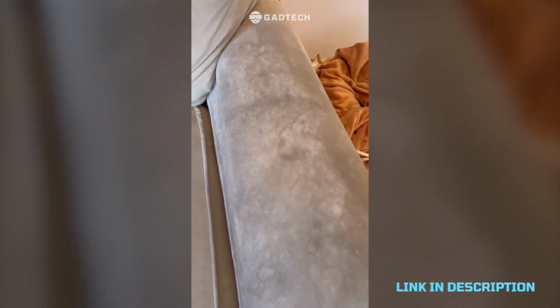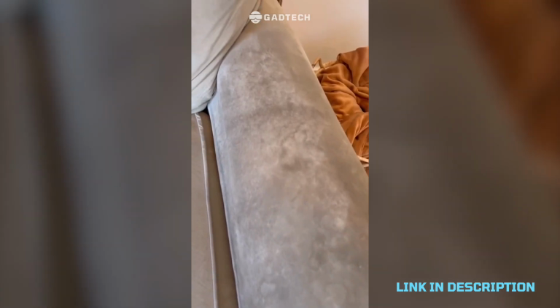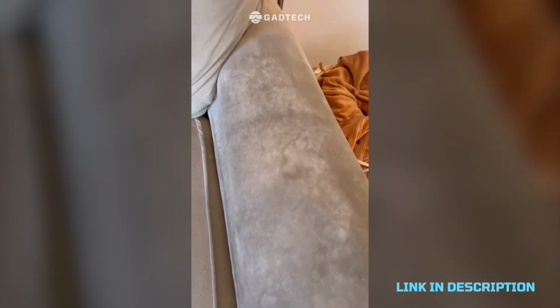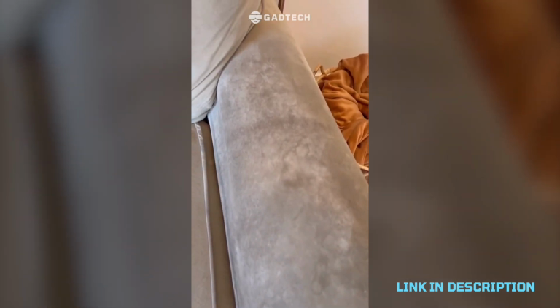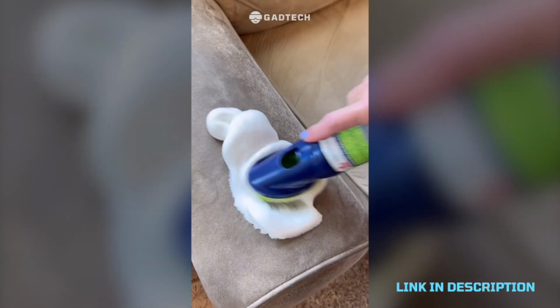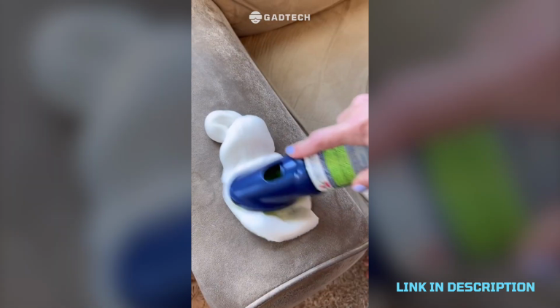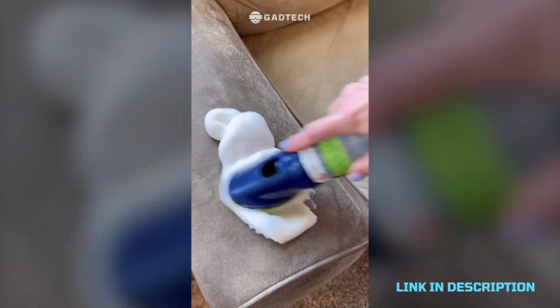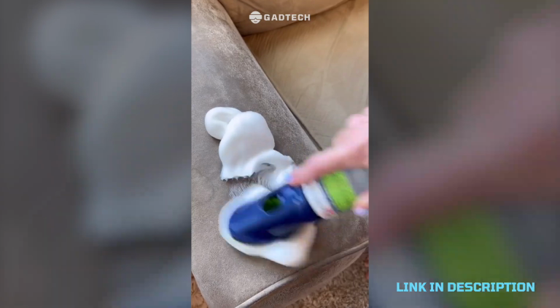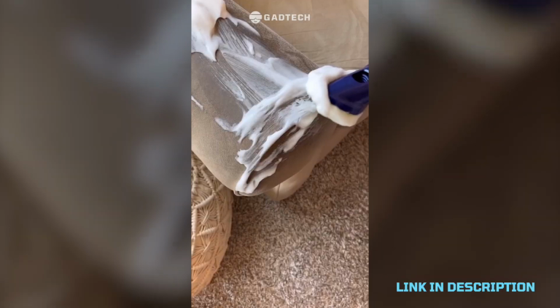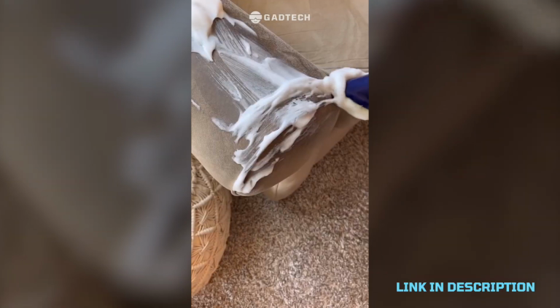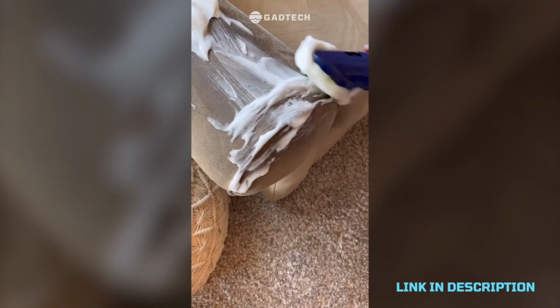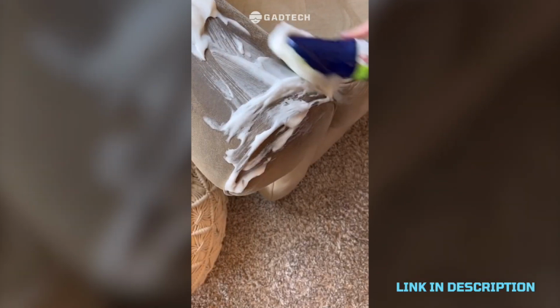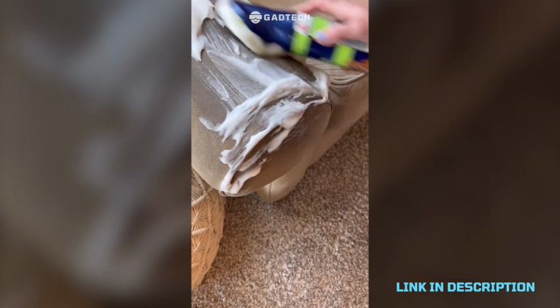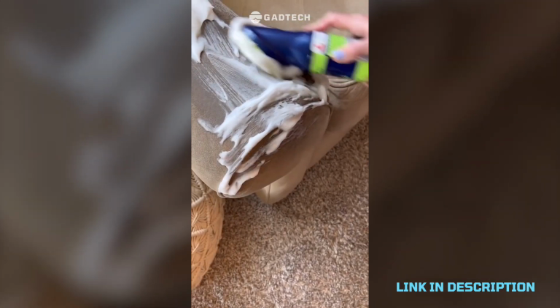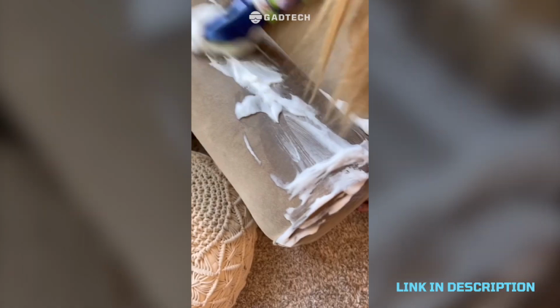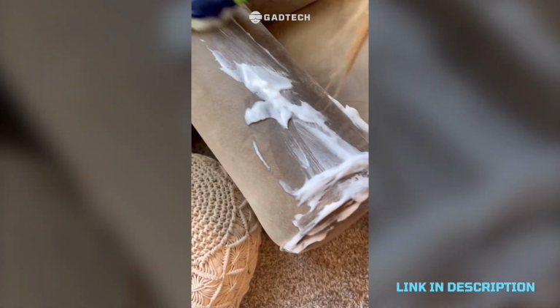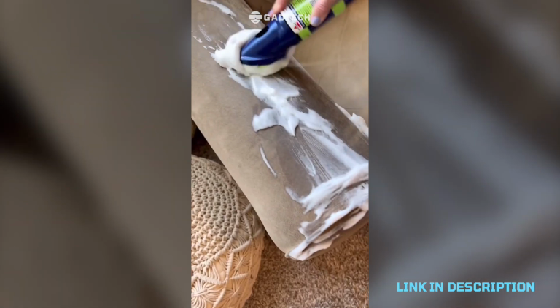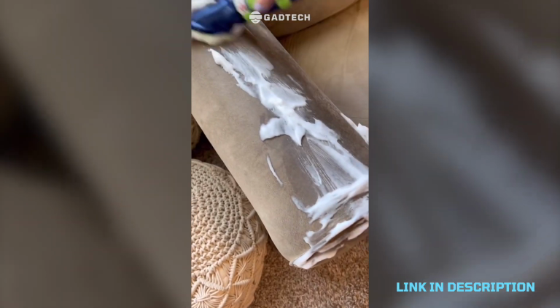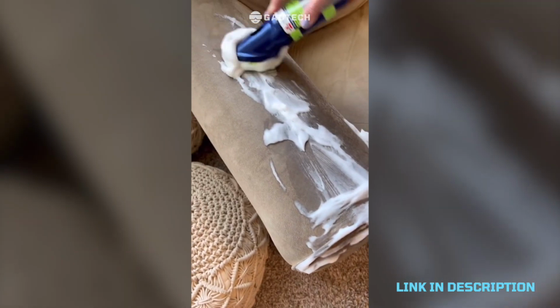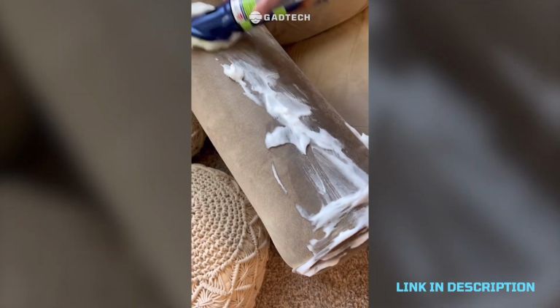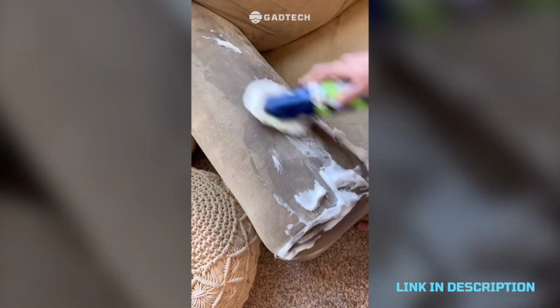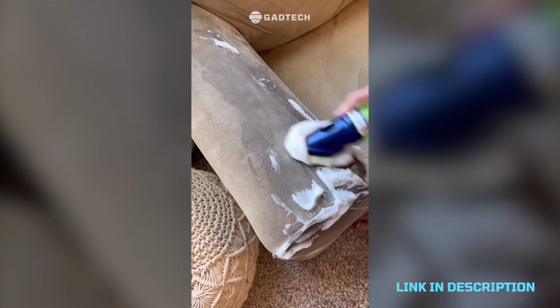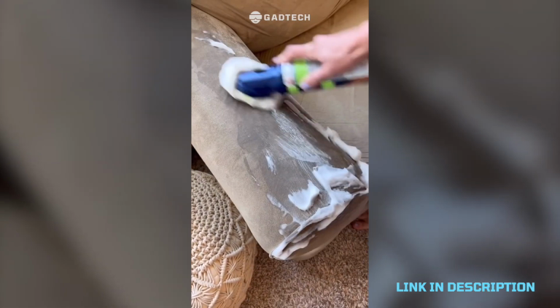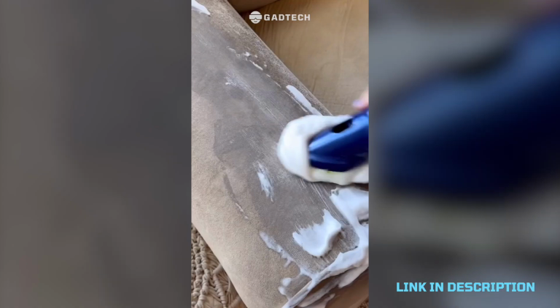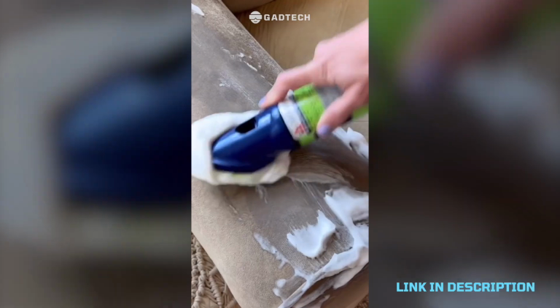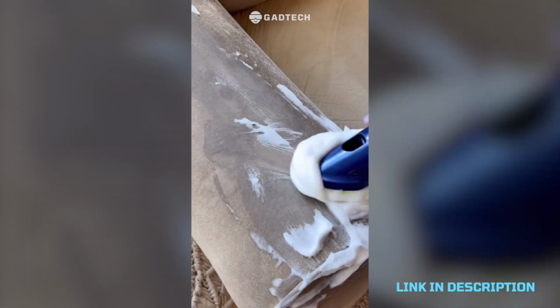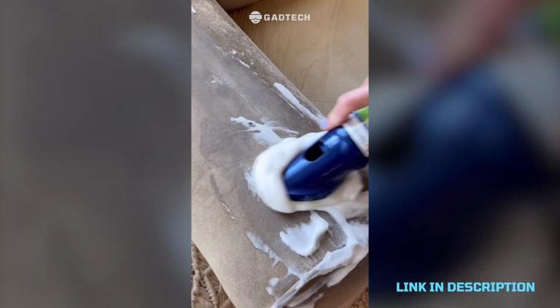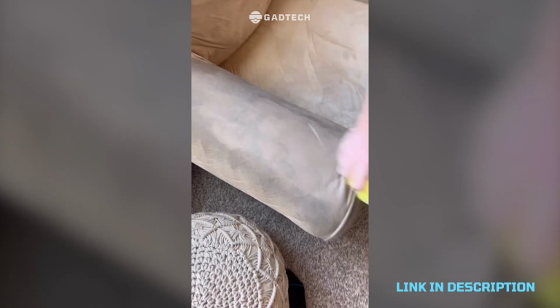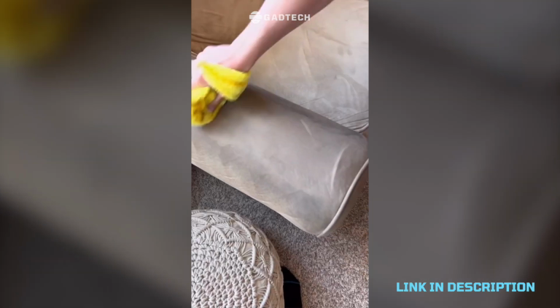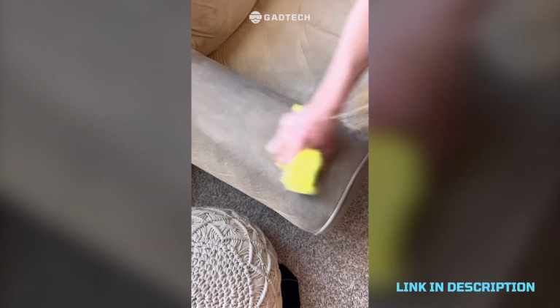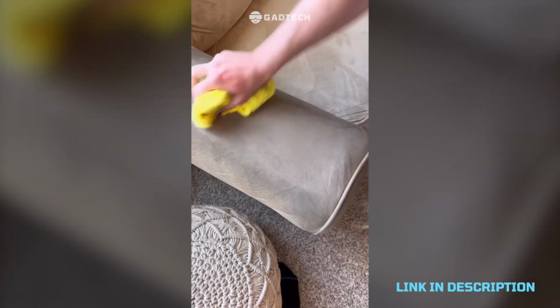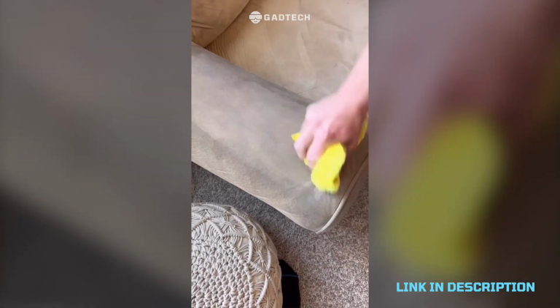My couch has gotten fairly dirty over the last couple years, so I found this pet spot cleaning foam that did incredible work, and you can use it on so many different places in the home. That's awesome.